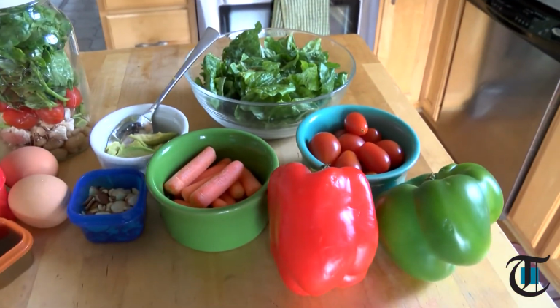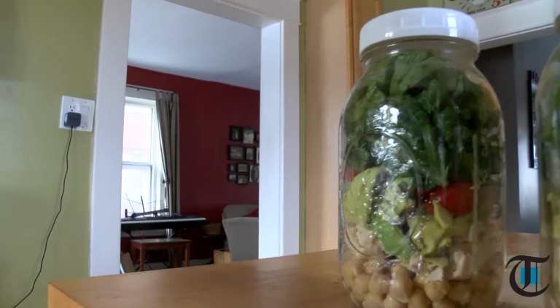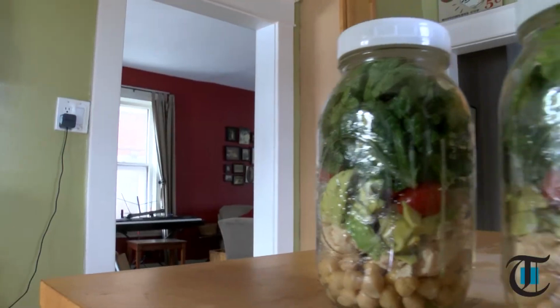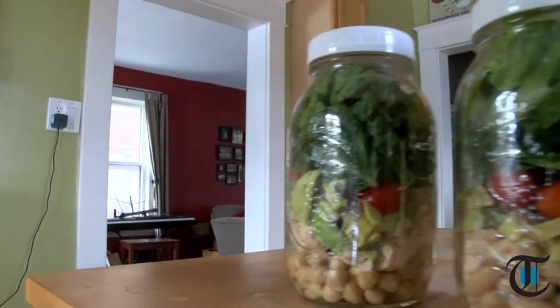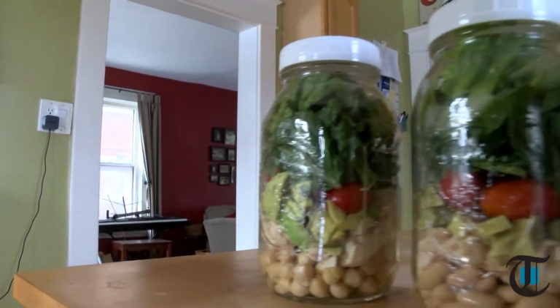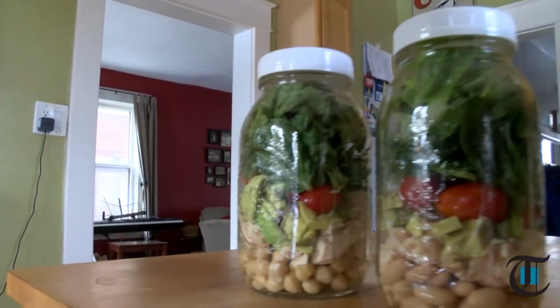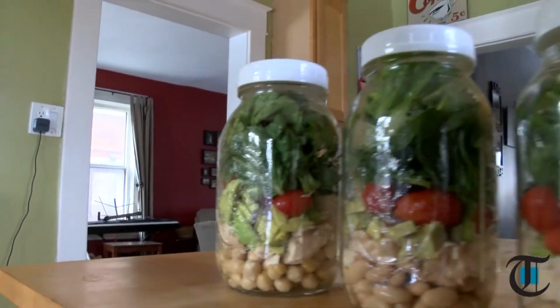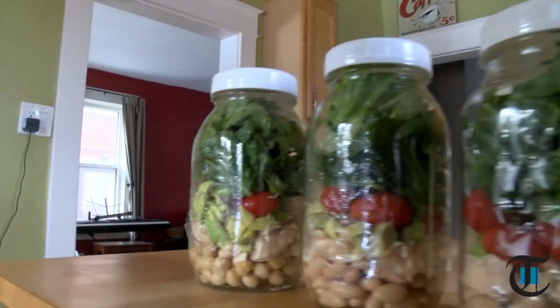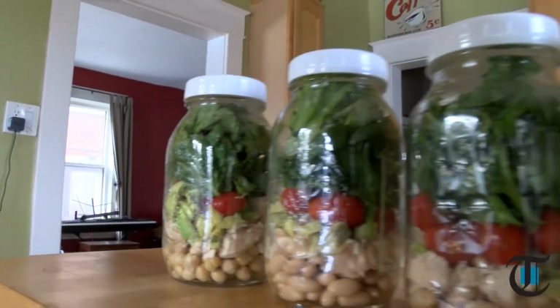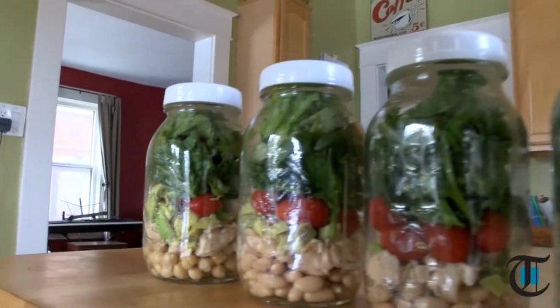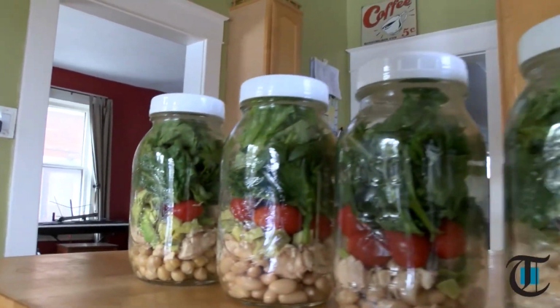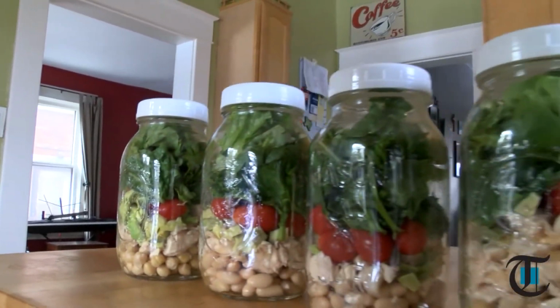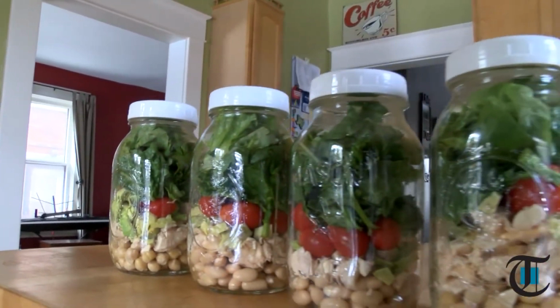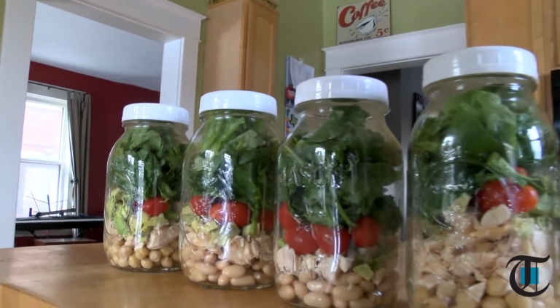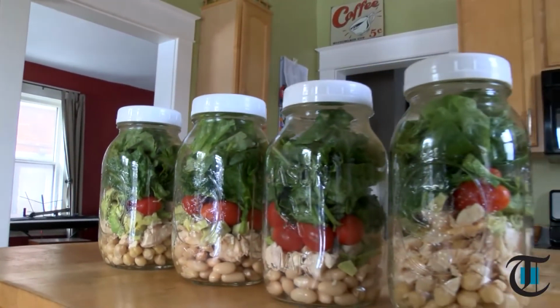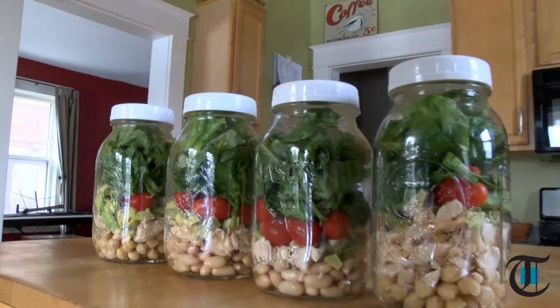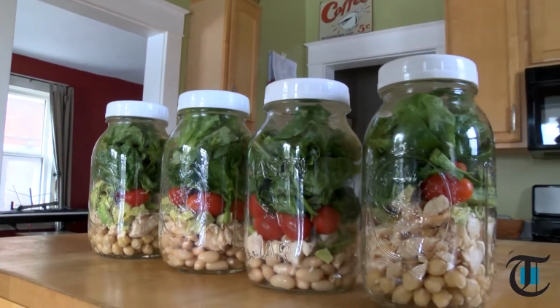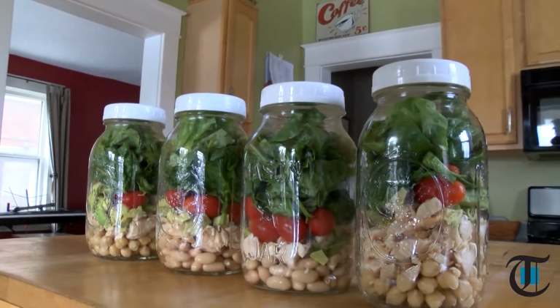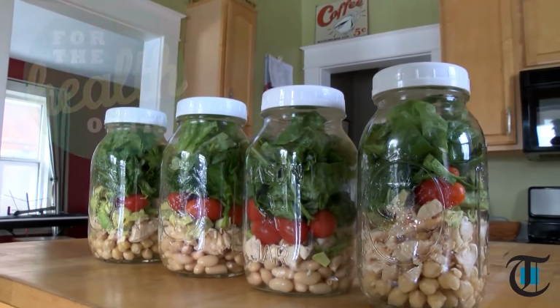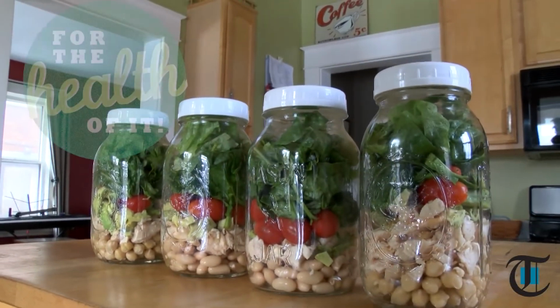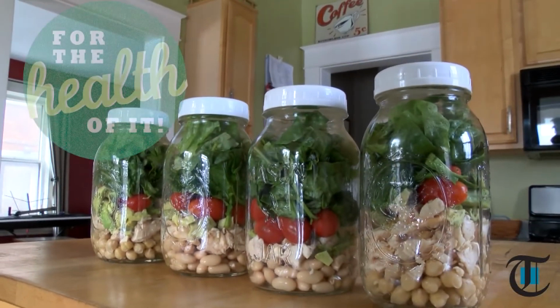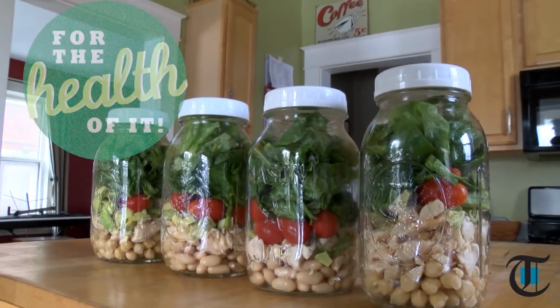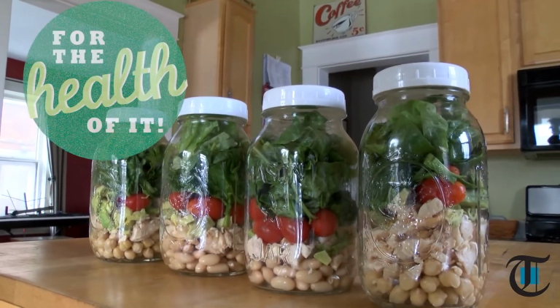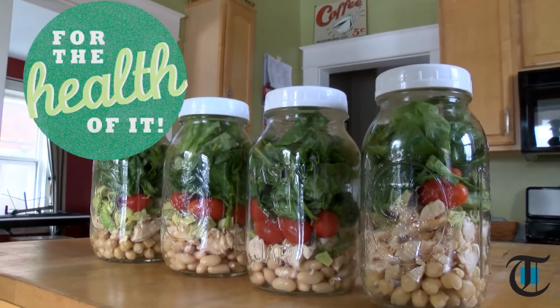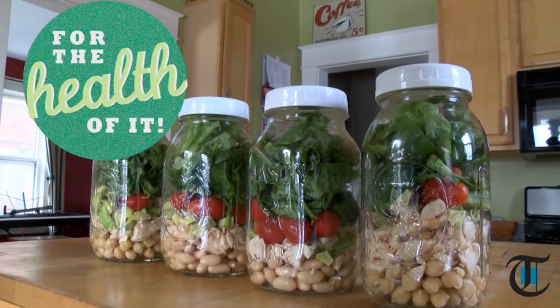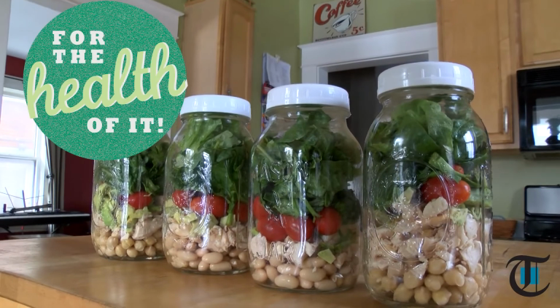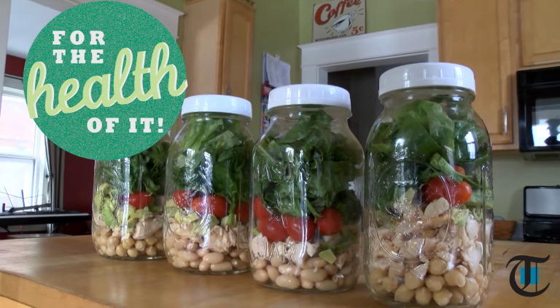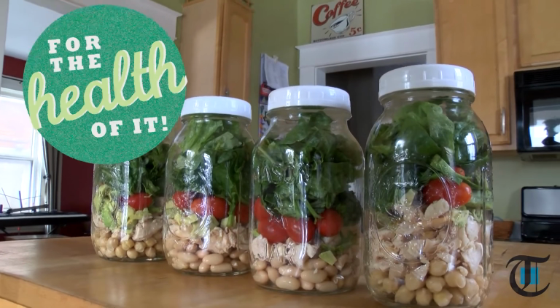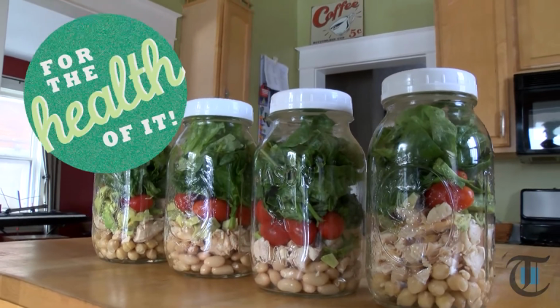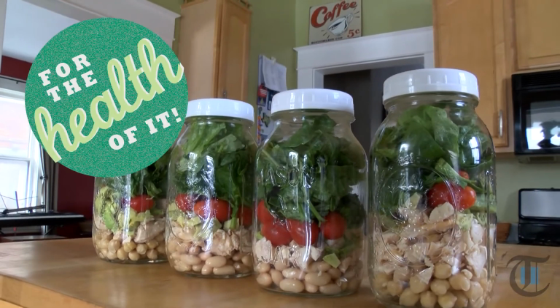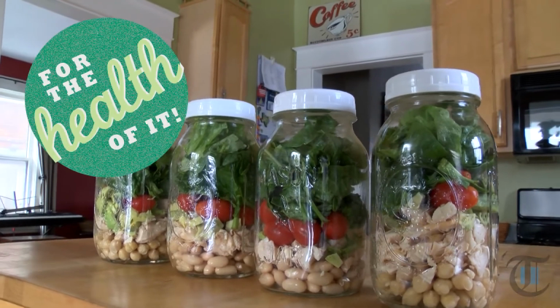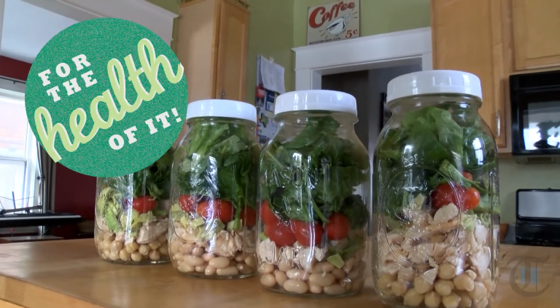So get creative and prep a few mason jar salads. For the health of it.